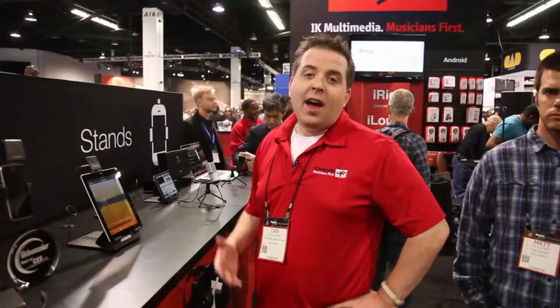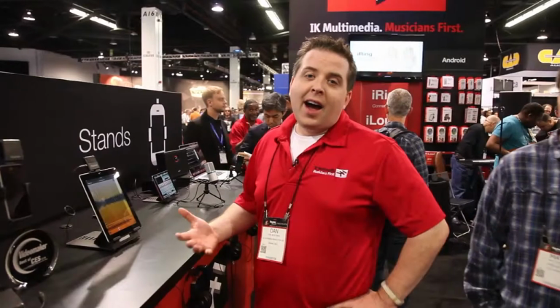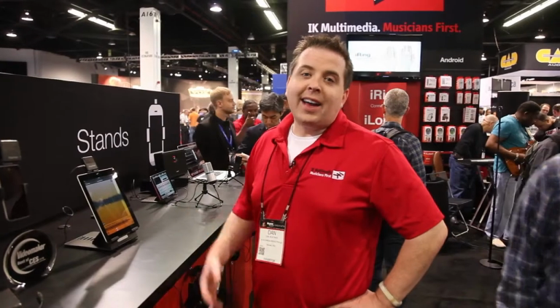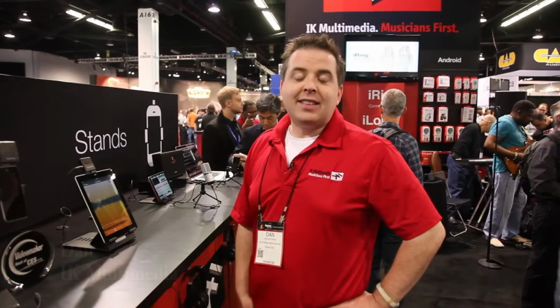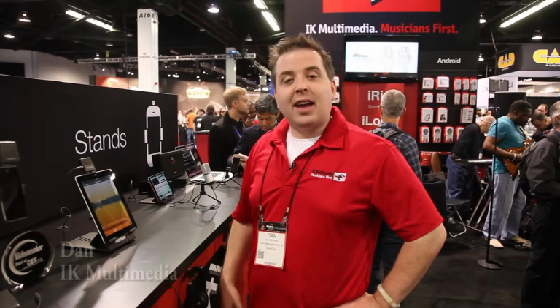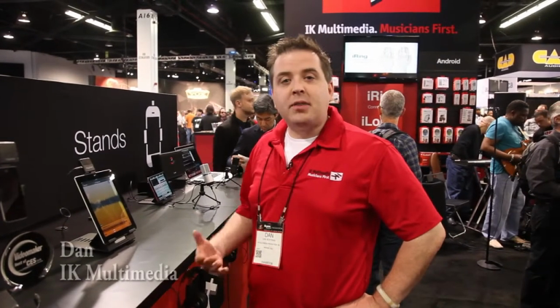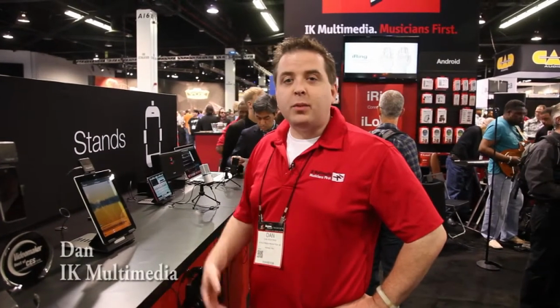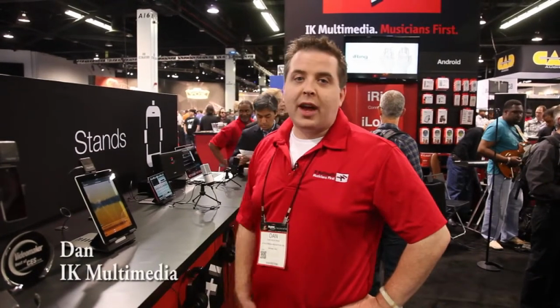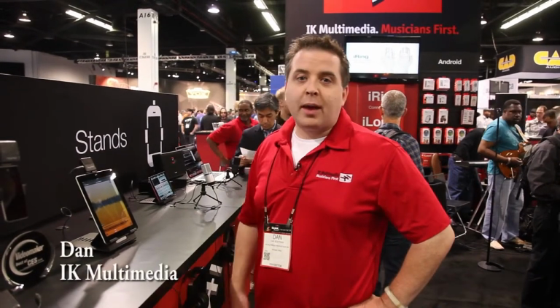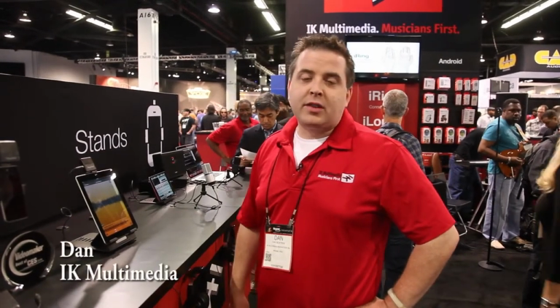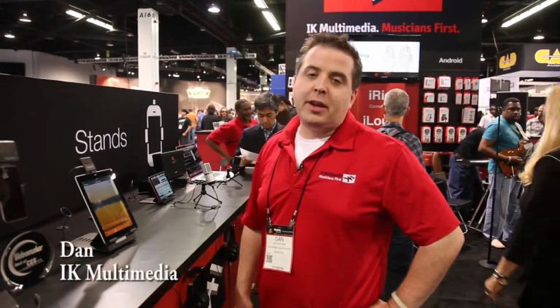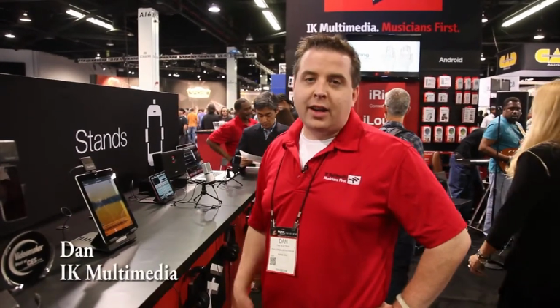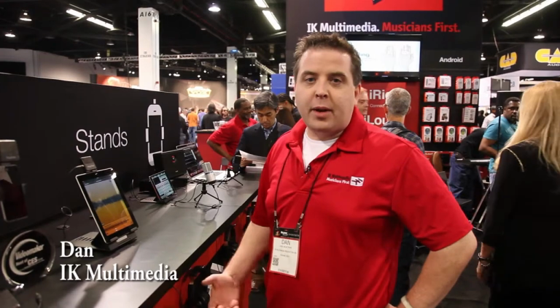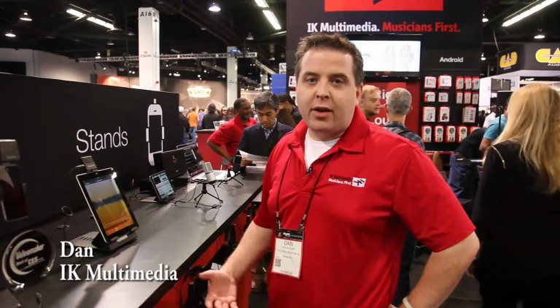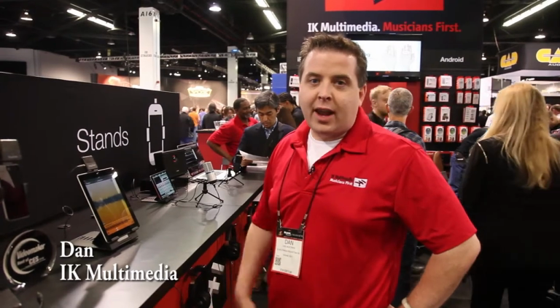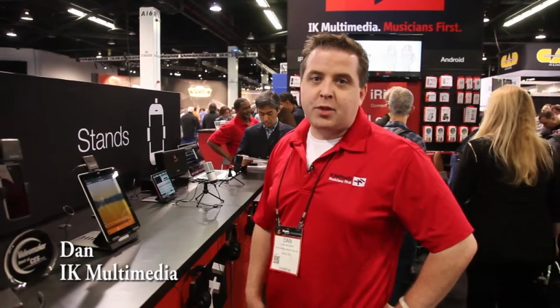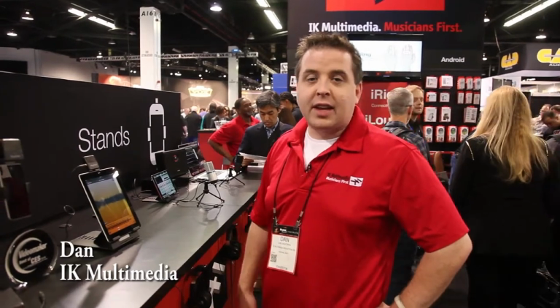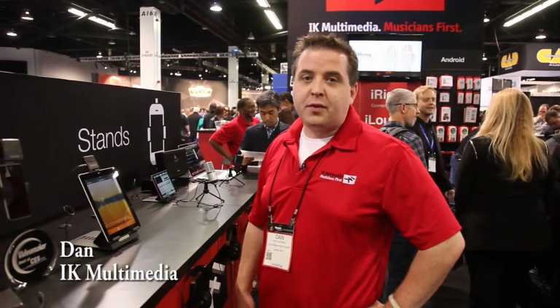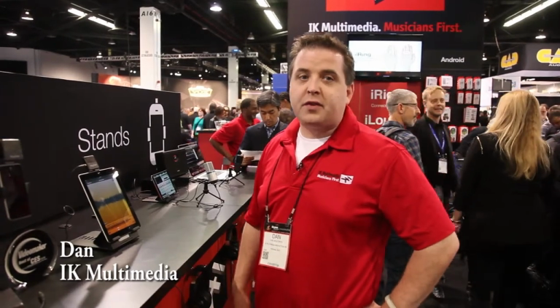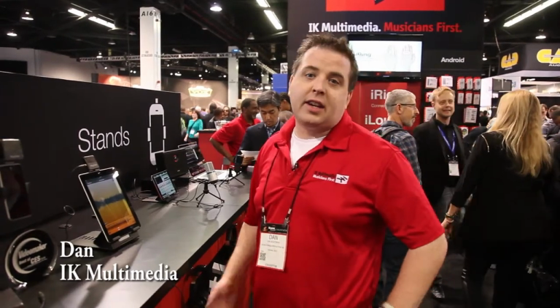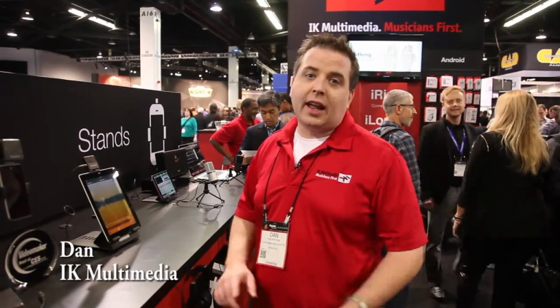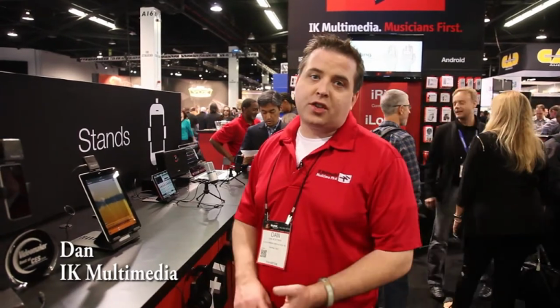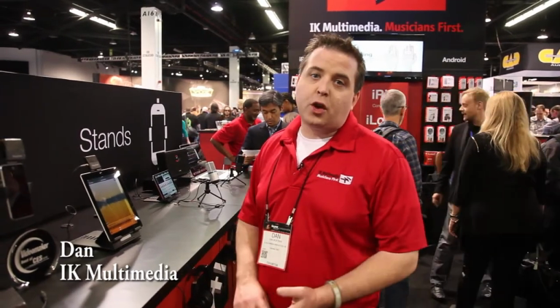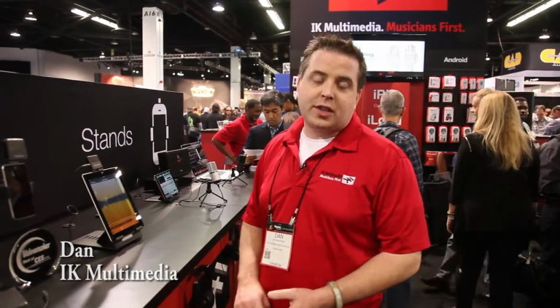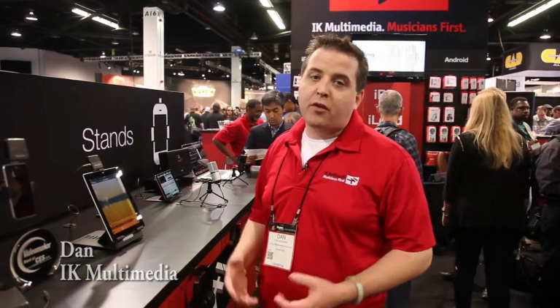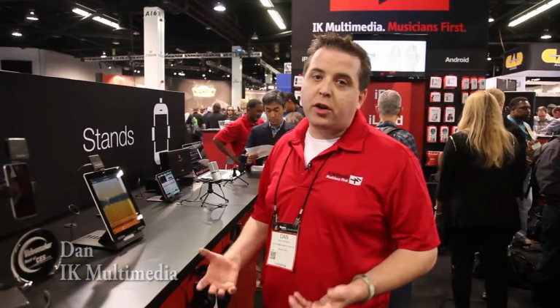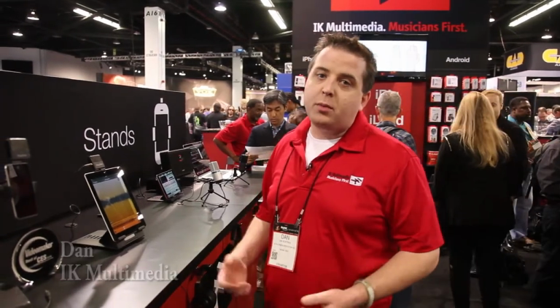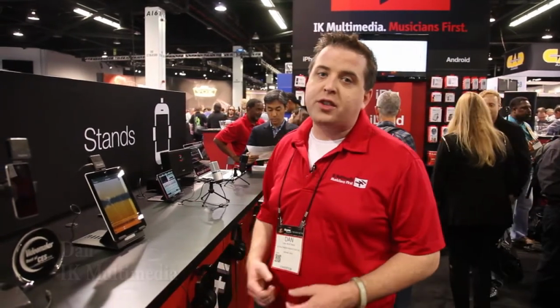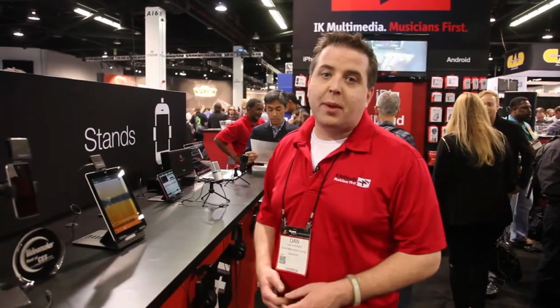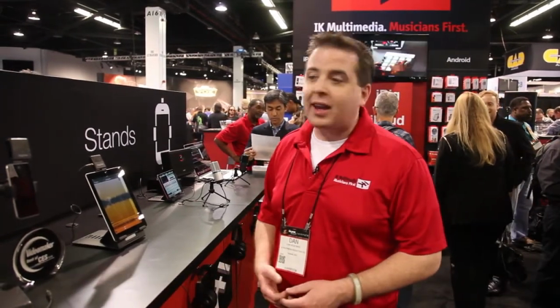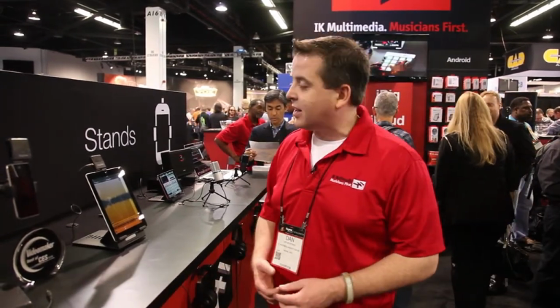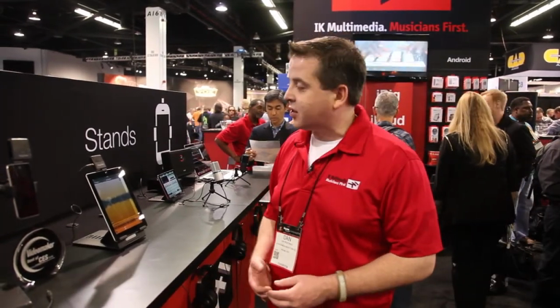Hi guys, I'm Dan with IK Multimedia and I'm here at NAMM 2015. I'd like to show you some of our new music making accessories.